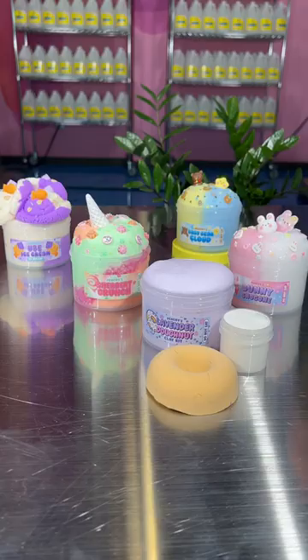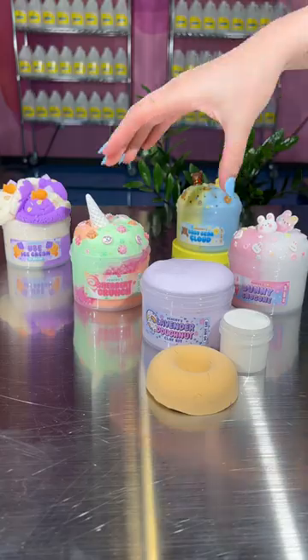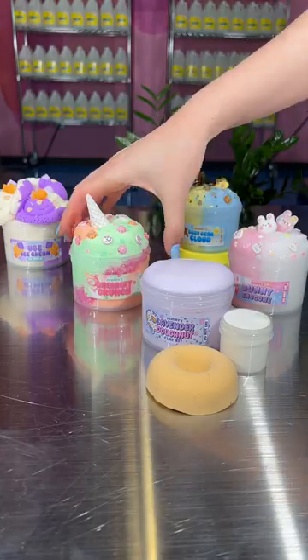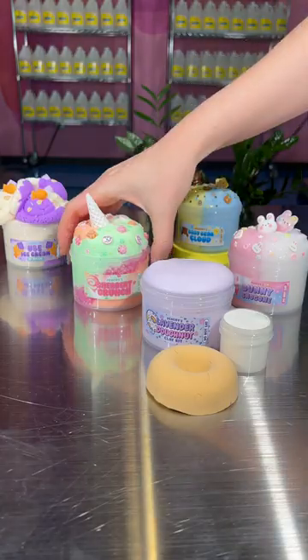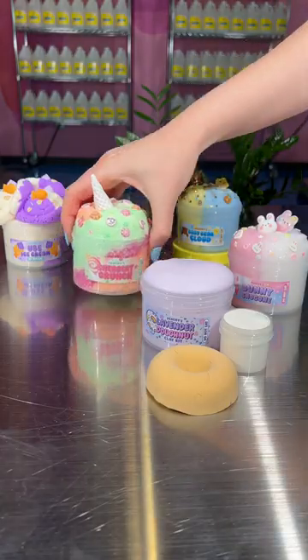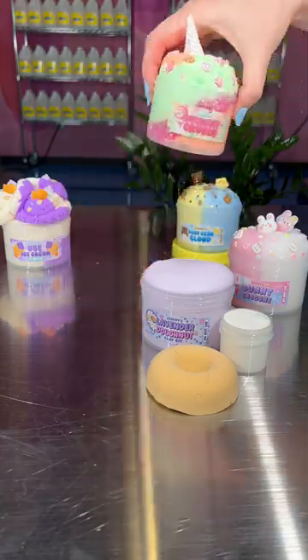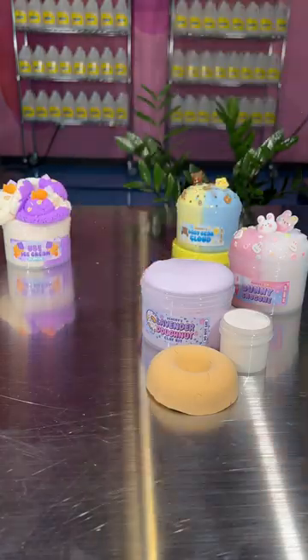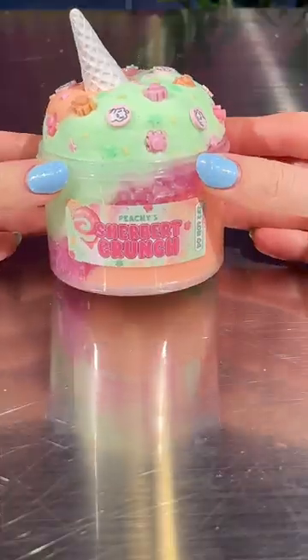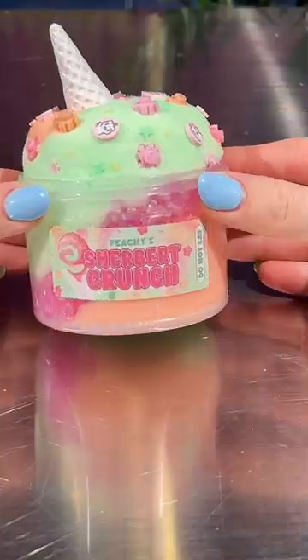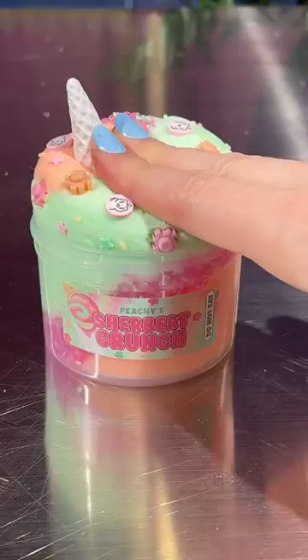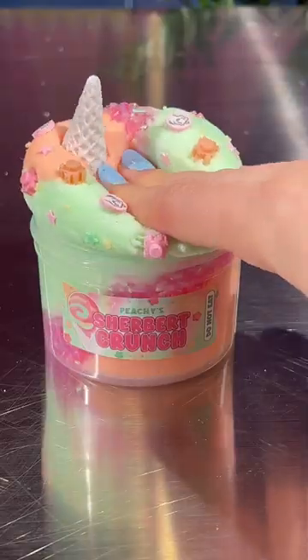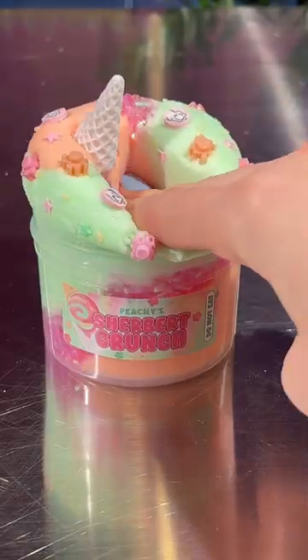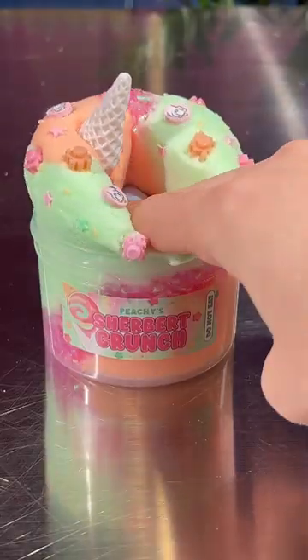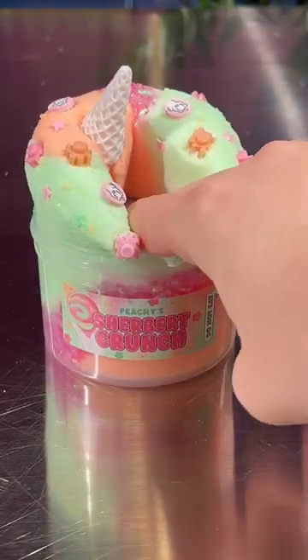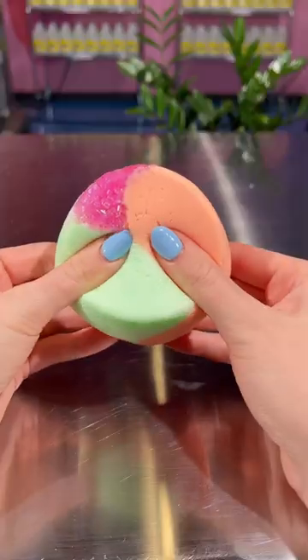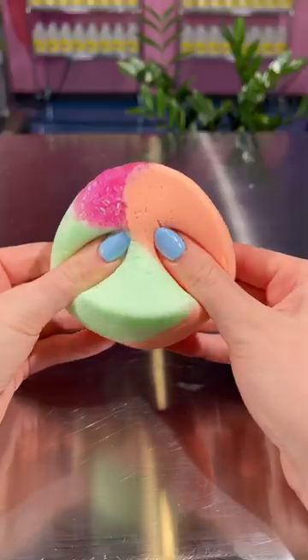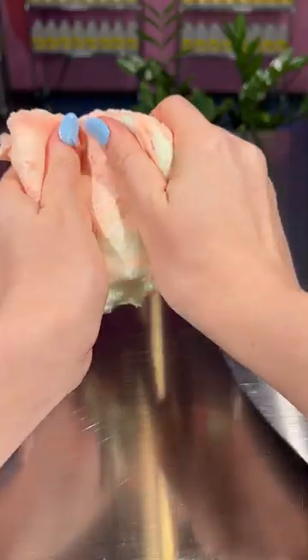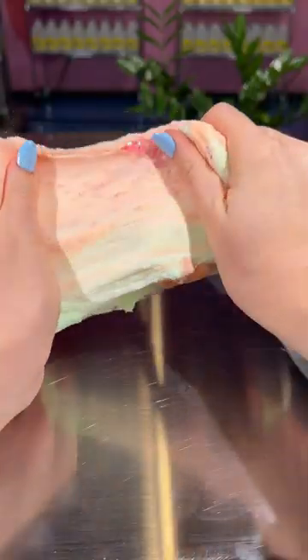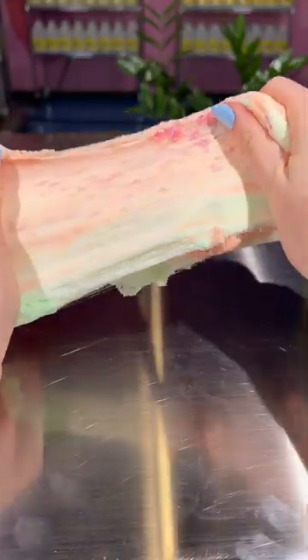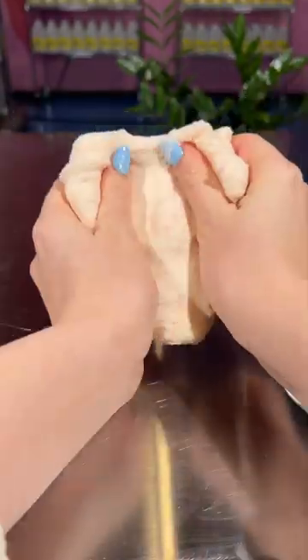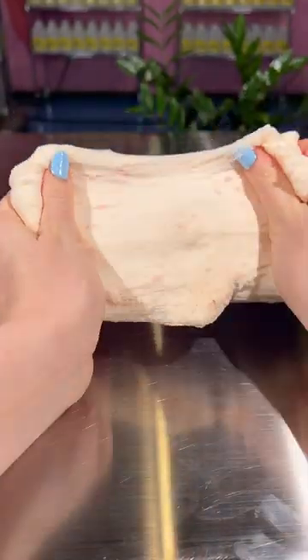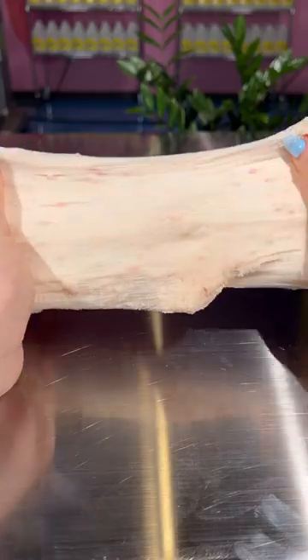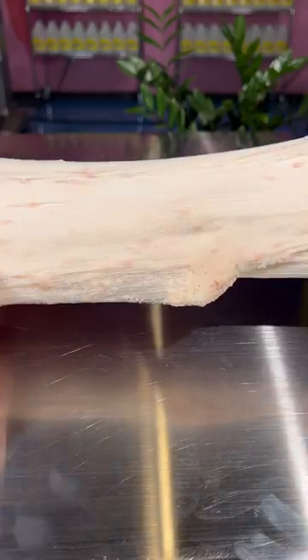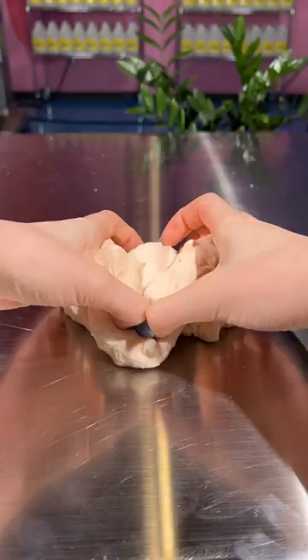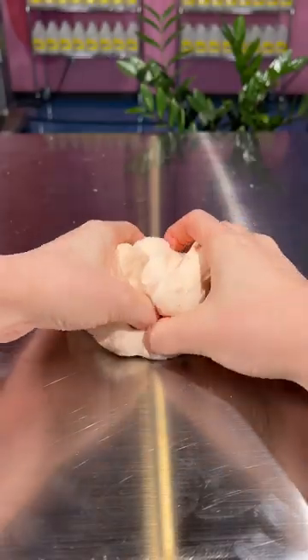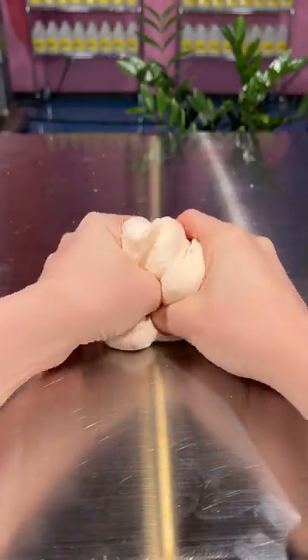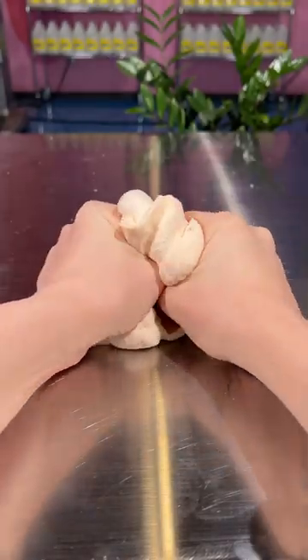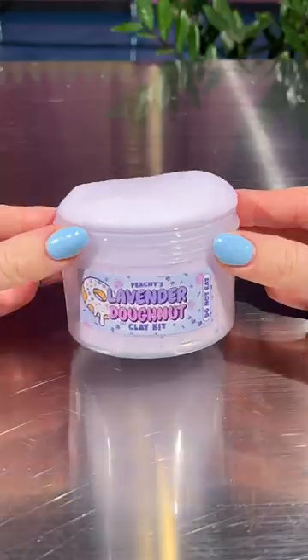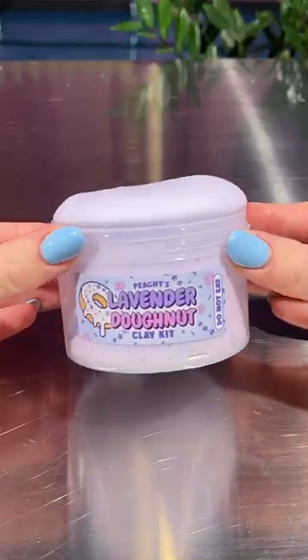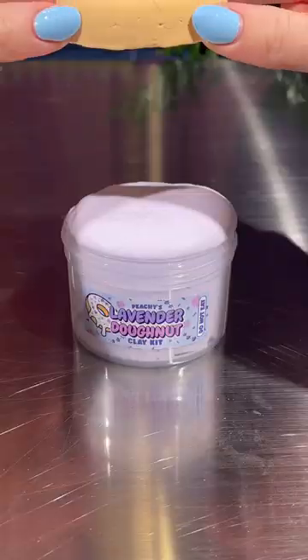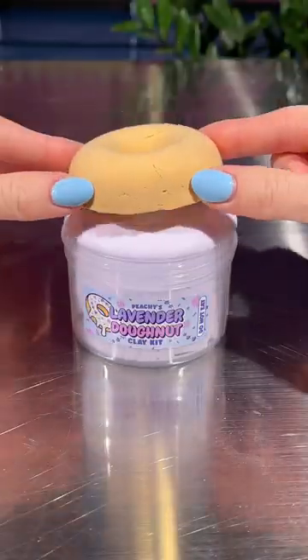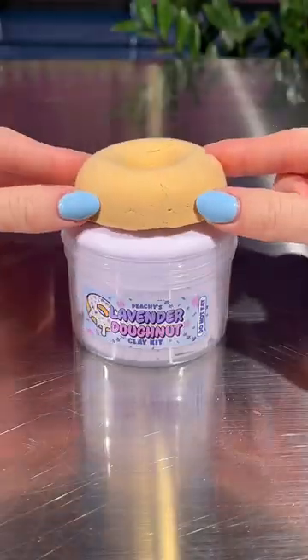This new slime restock might be the most exciting one, let me show you why. I recently found out what sherbert was, and I feel like this cloud dough and bingzu slime really just capture its essence.